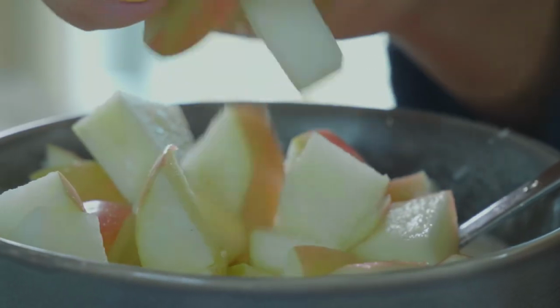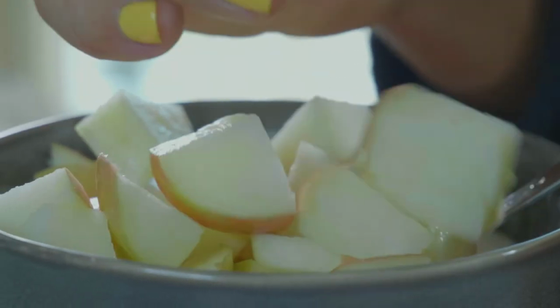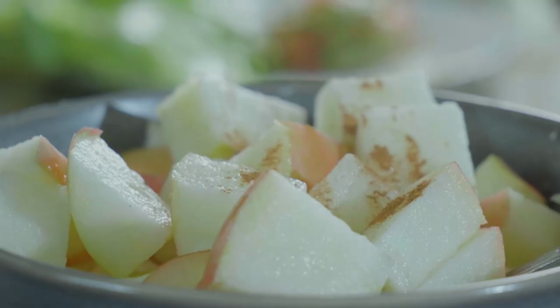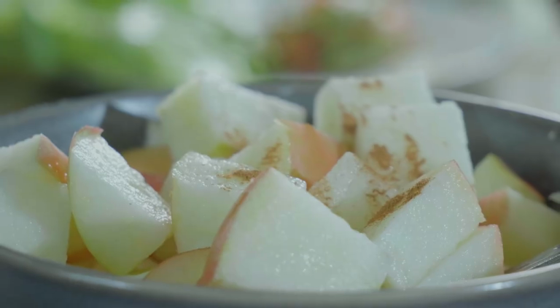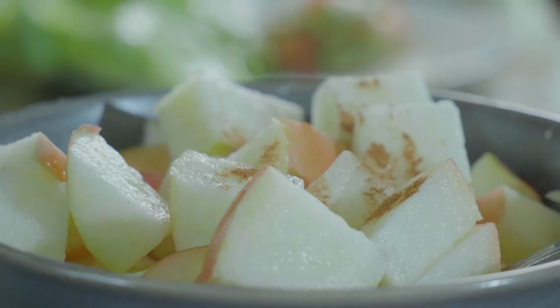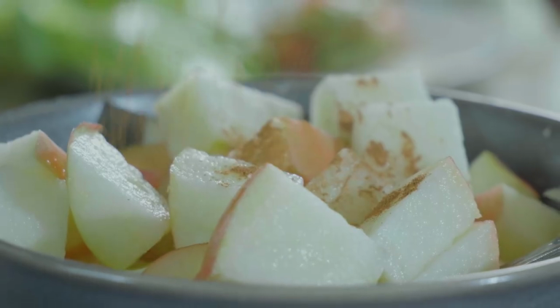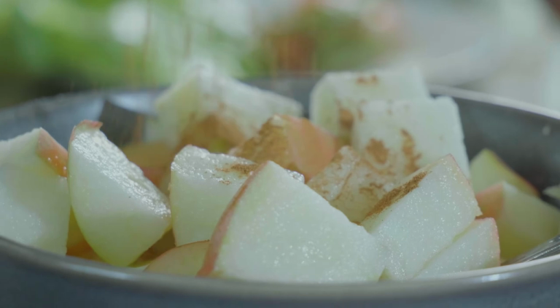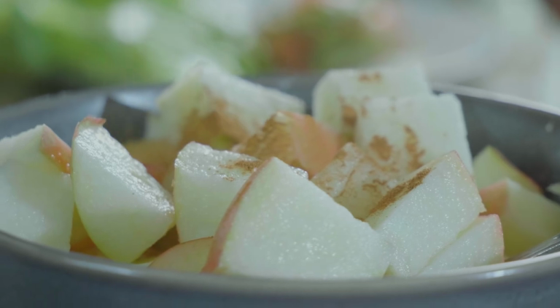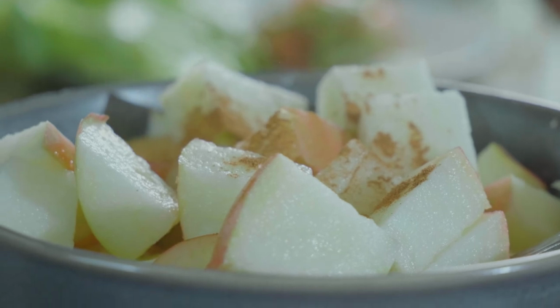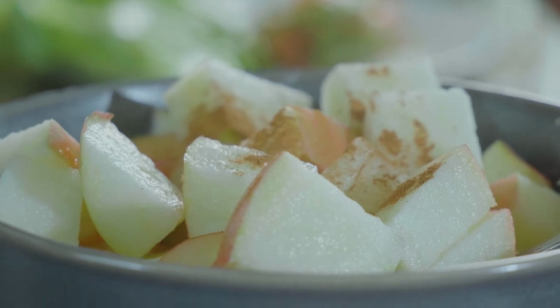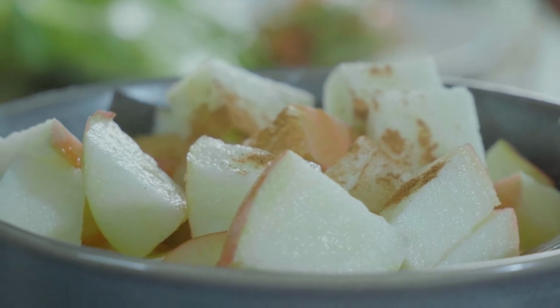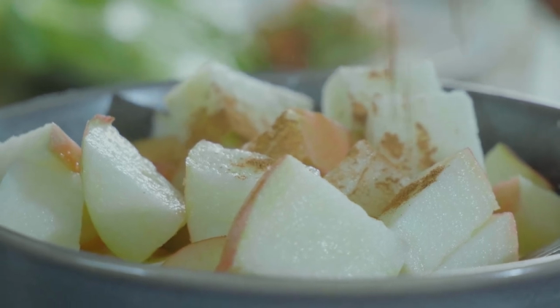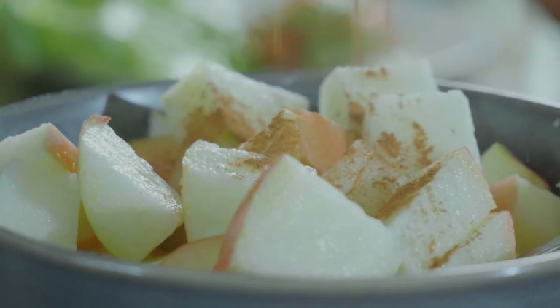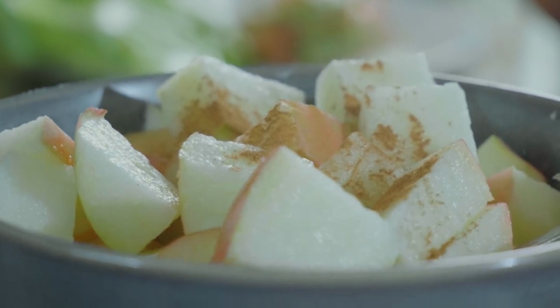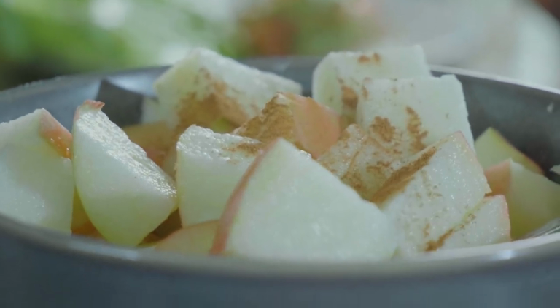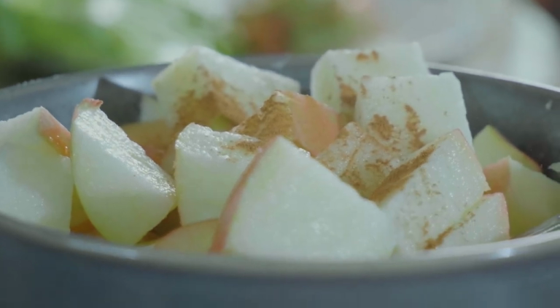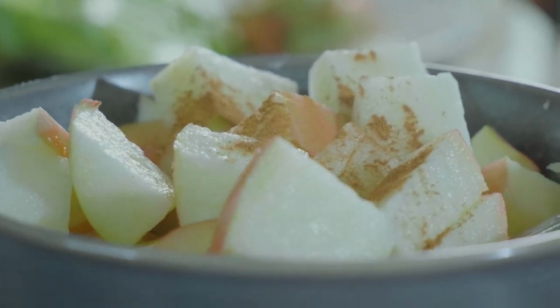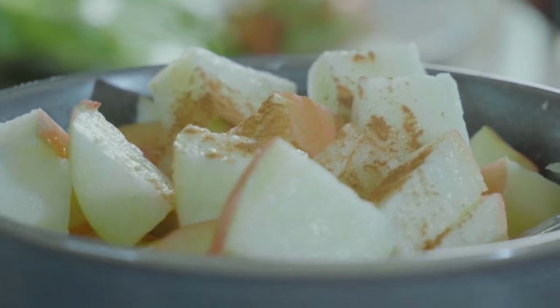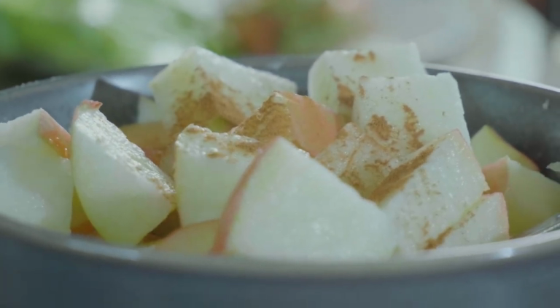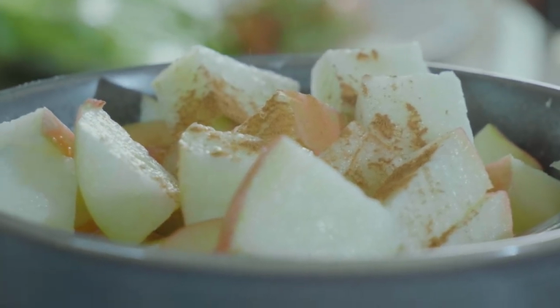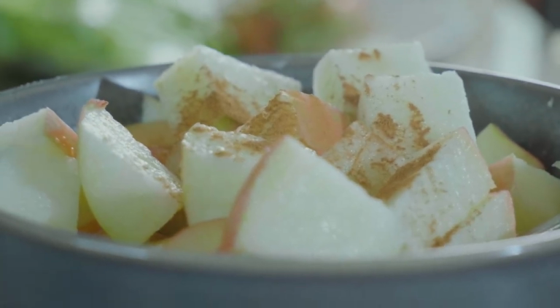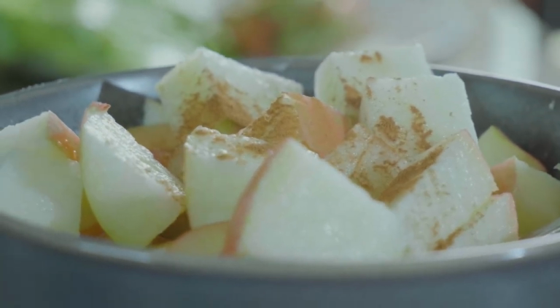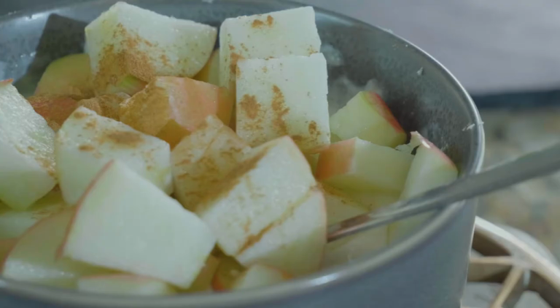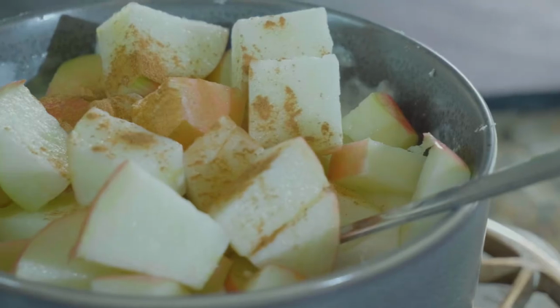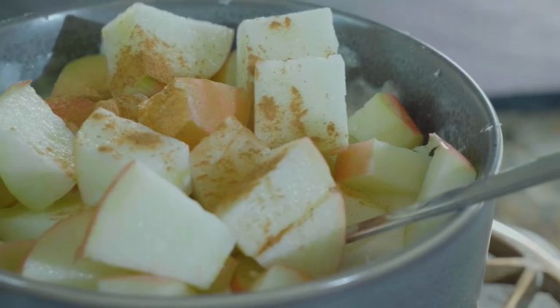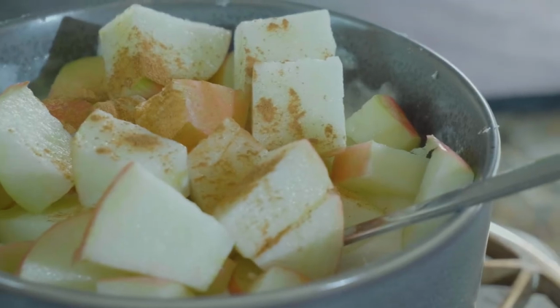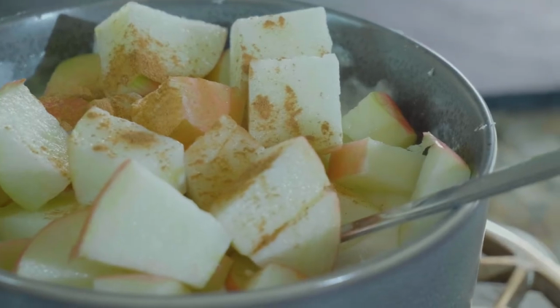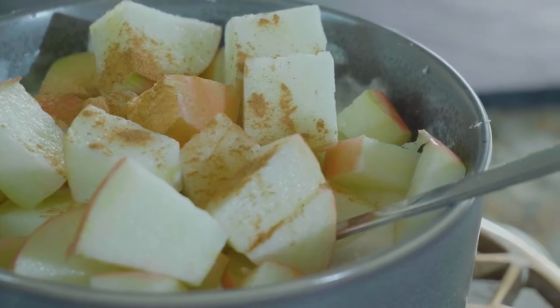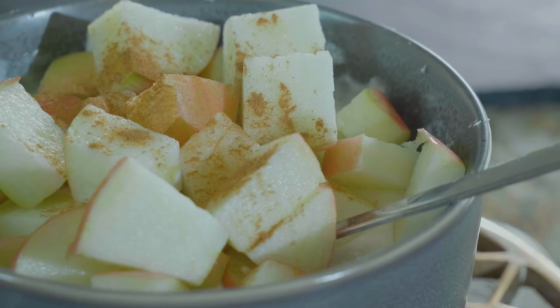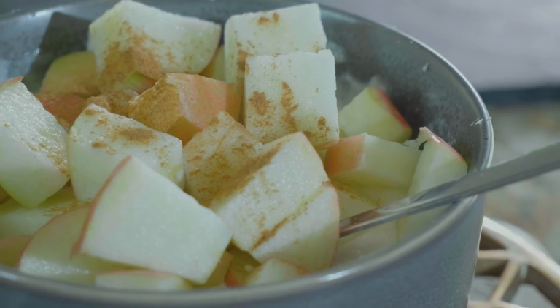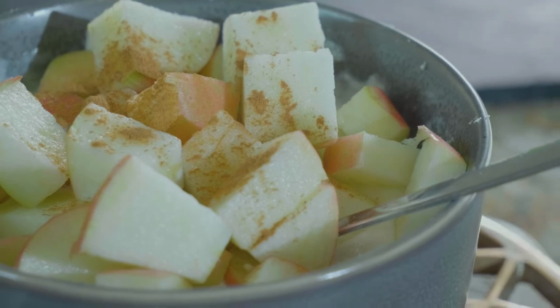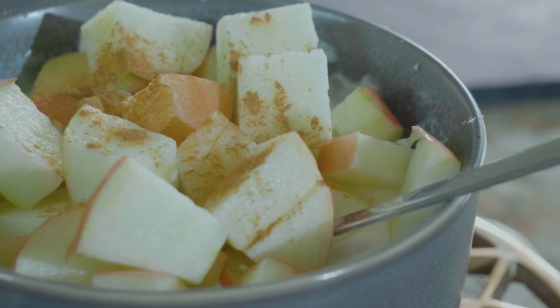Or if you're in a hurry and just need to make this quick — at work or something like that — just chop up the apple, sprinkle some cinnamon on top, stir it in, and it's really, really good.